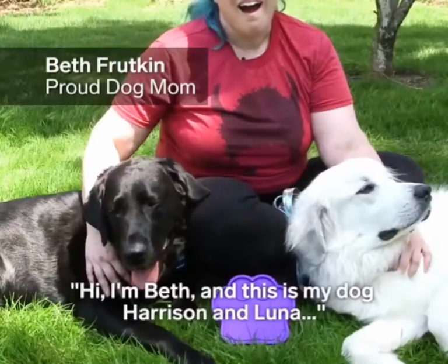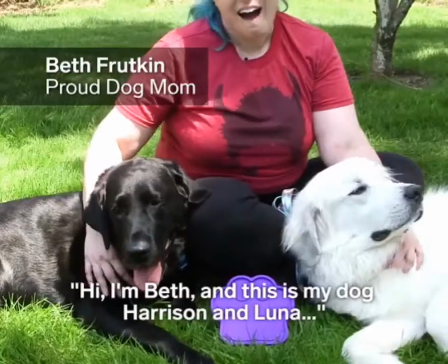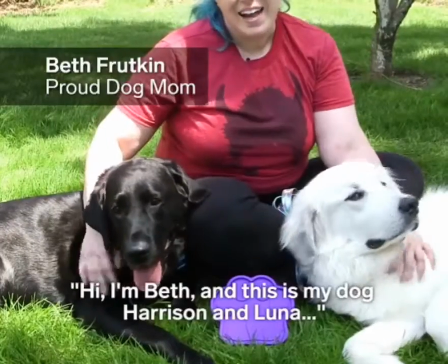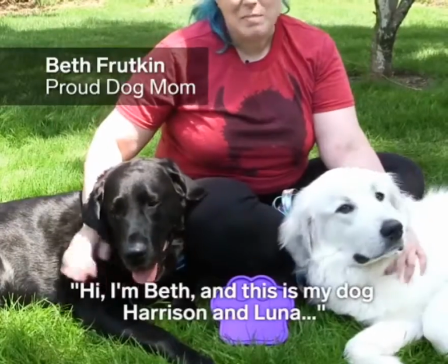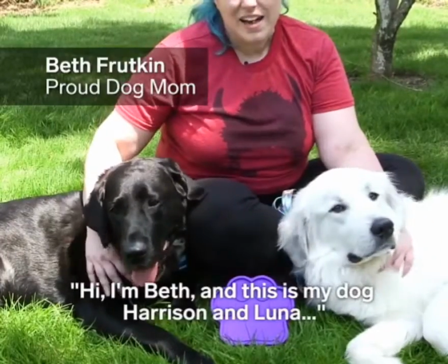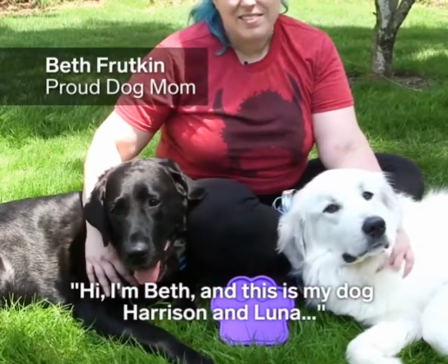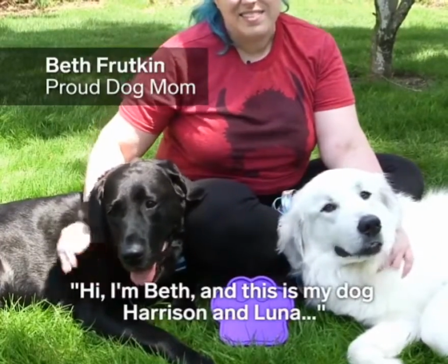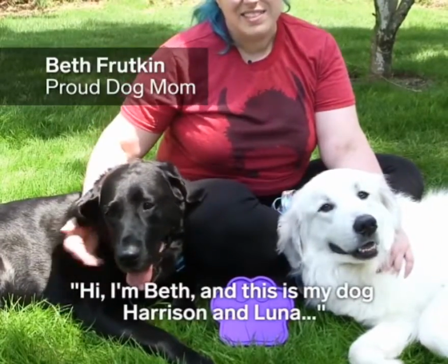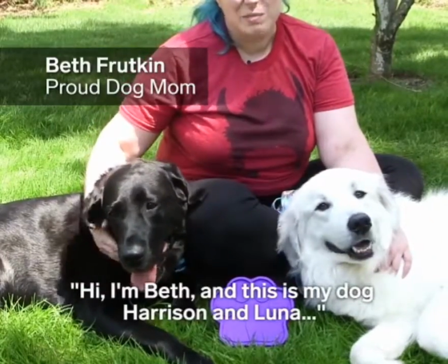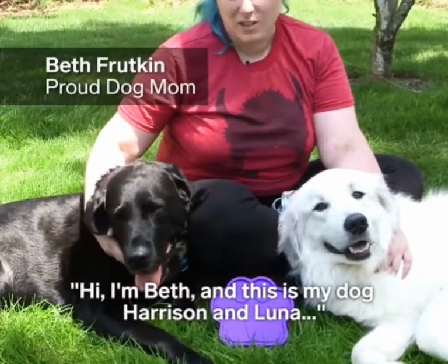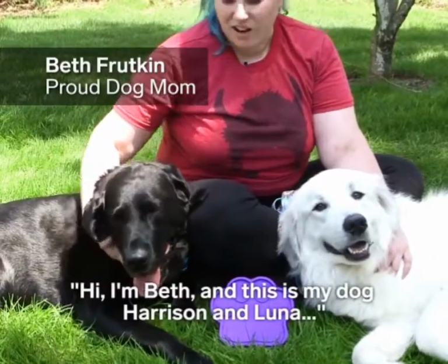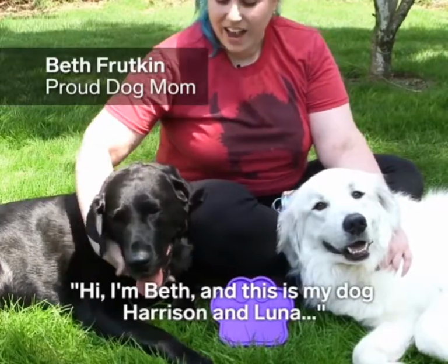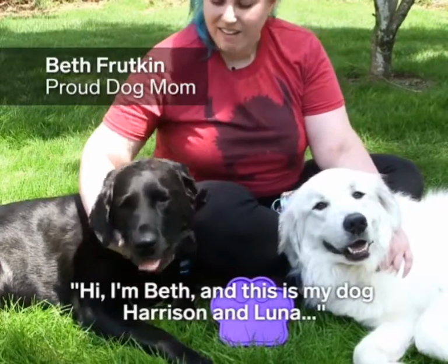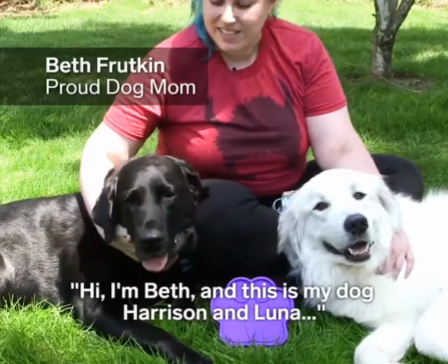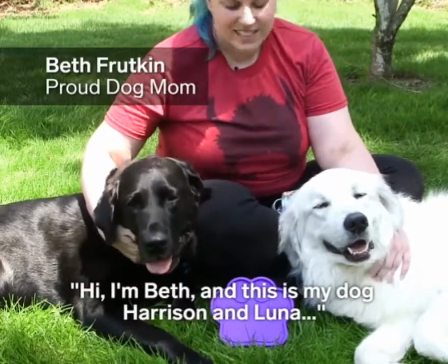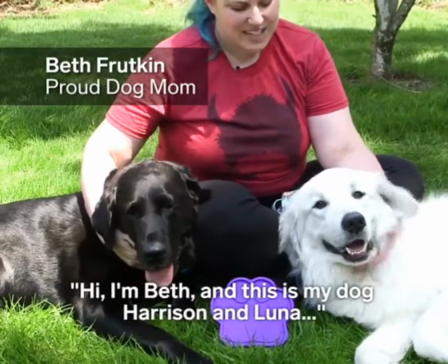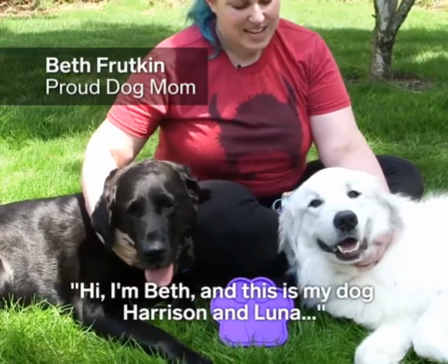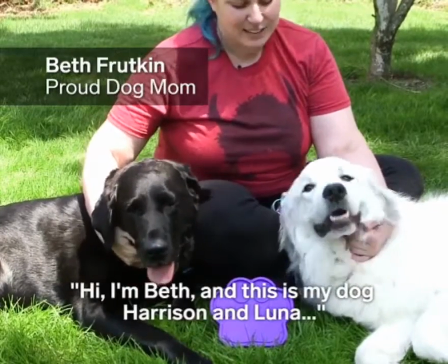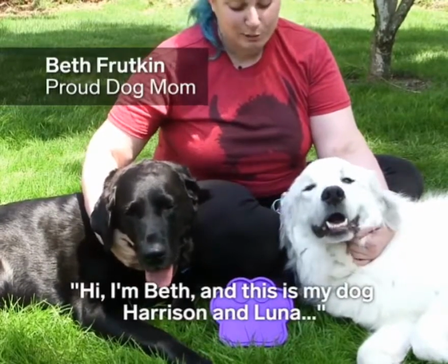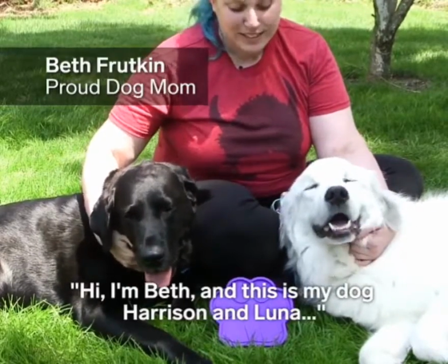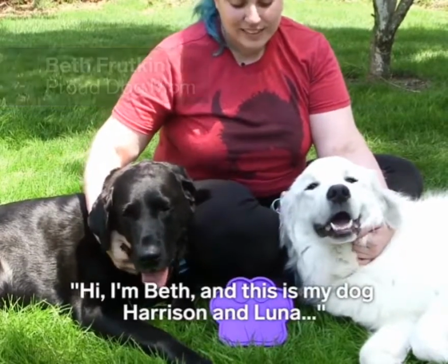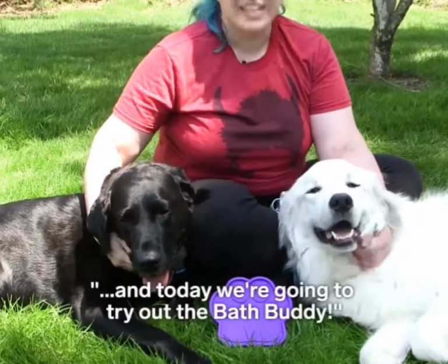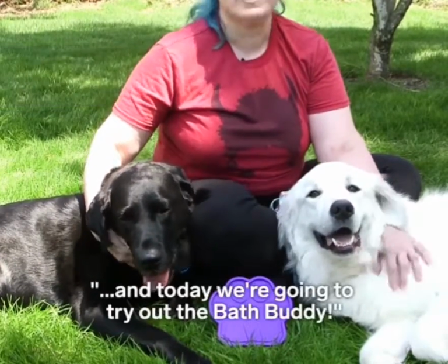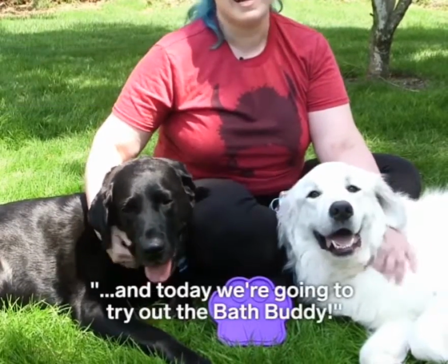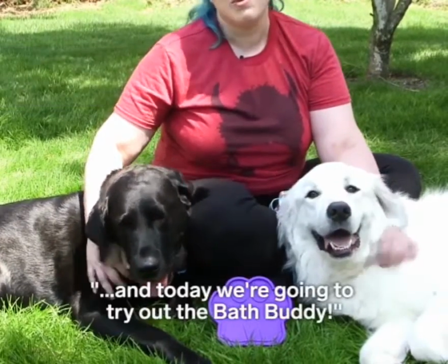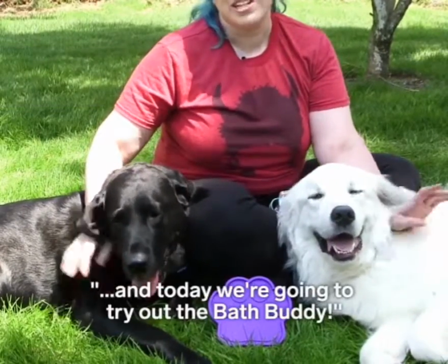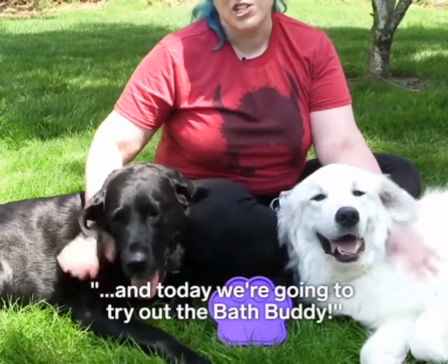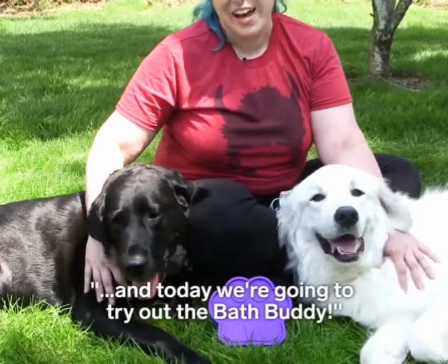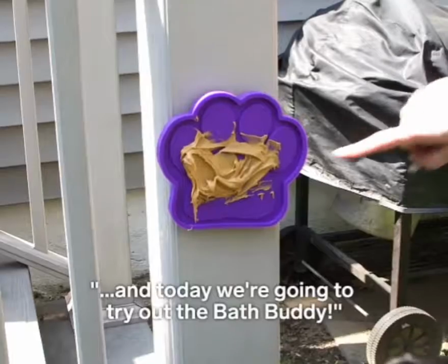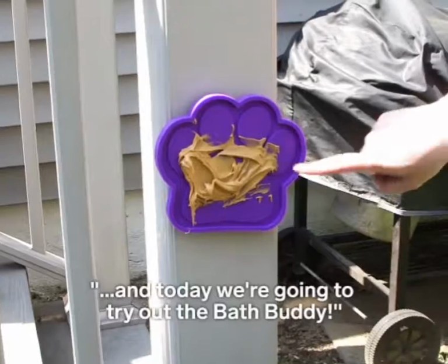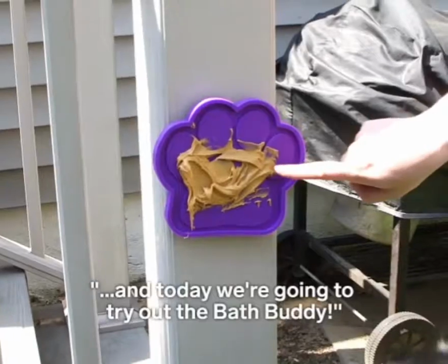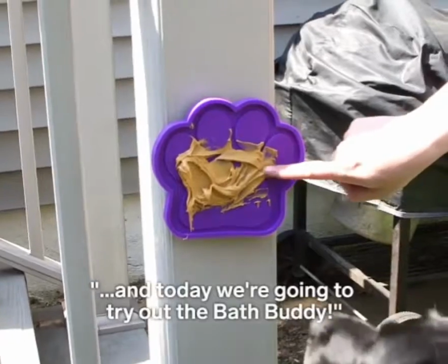Hi, I'm Beth, and this is my dog Harrison and Luna, and today we're going to try out the Bath Buddy.